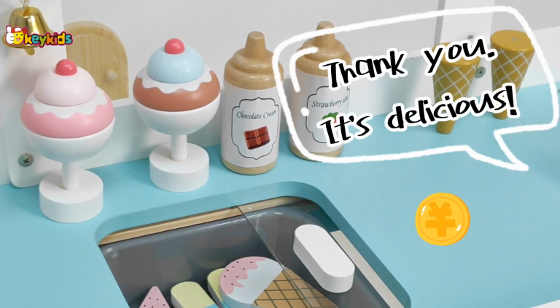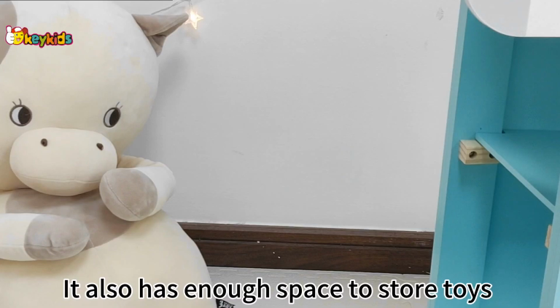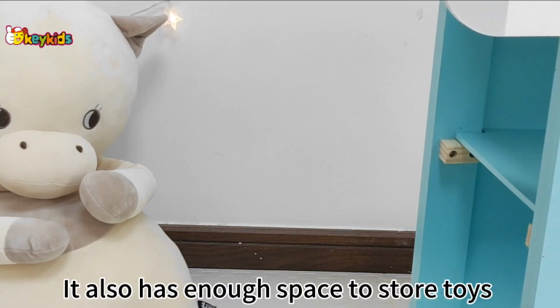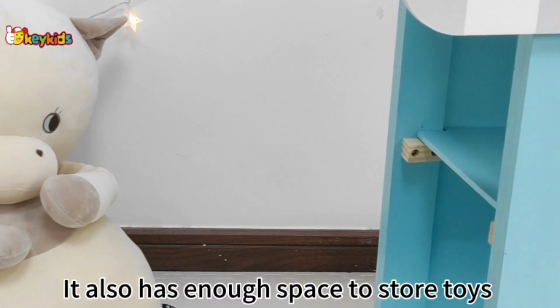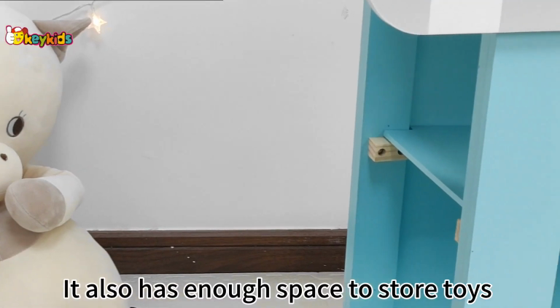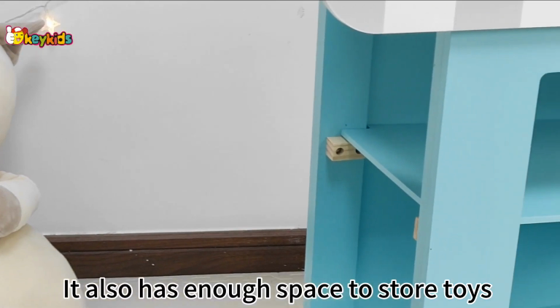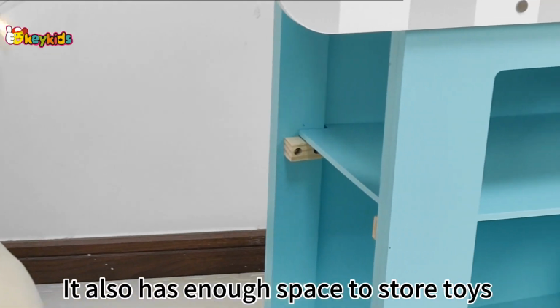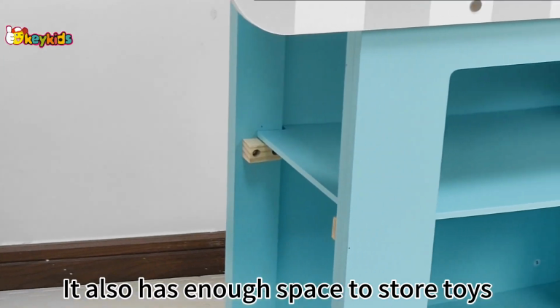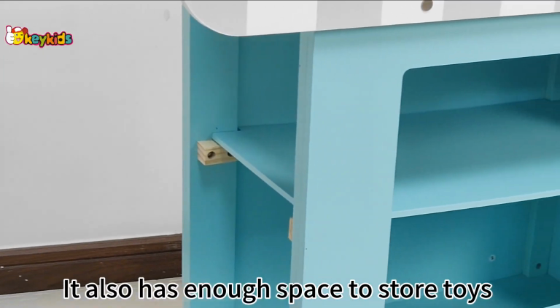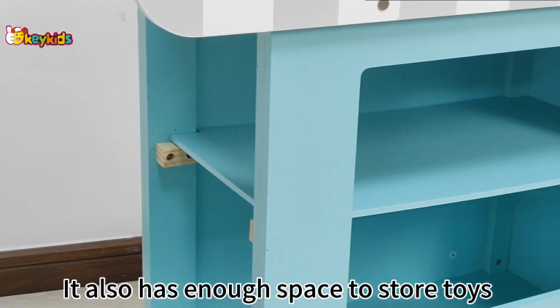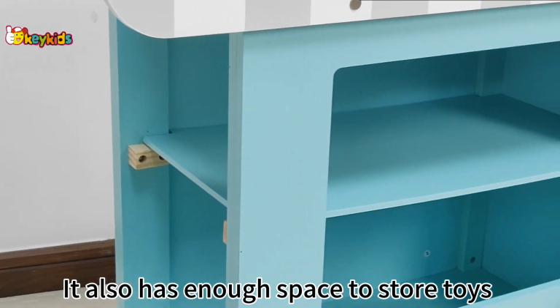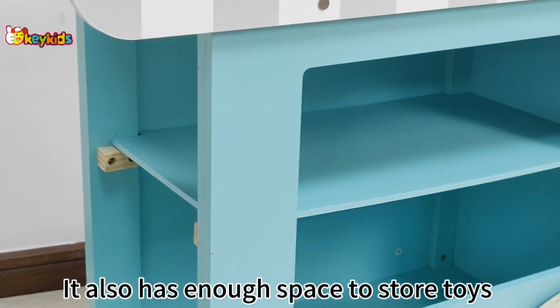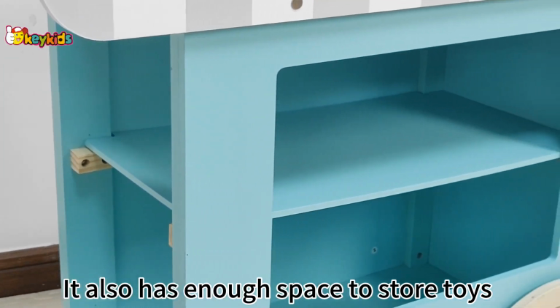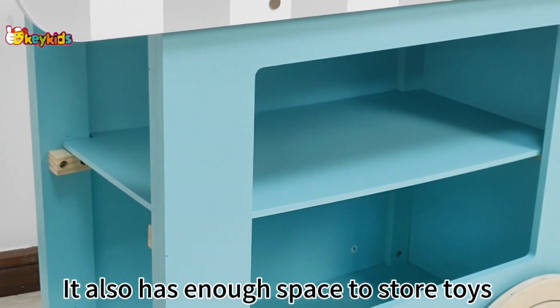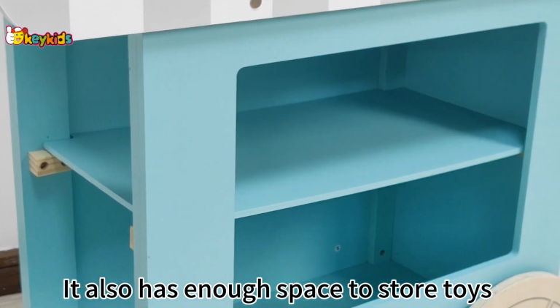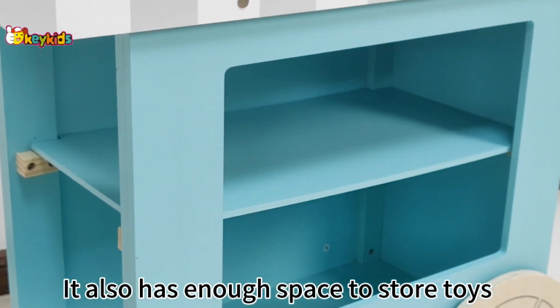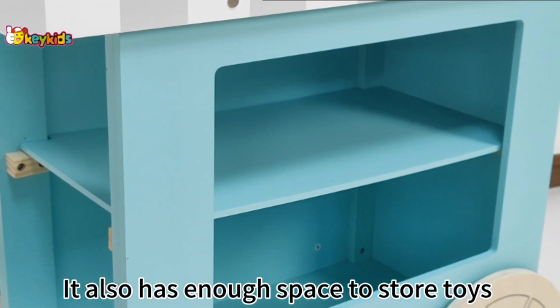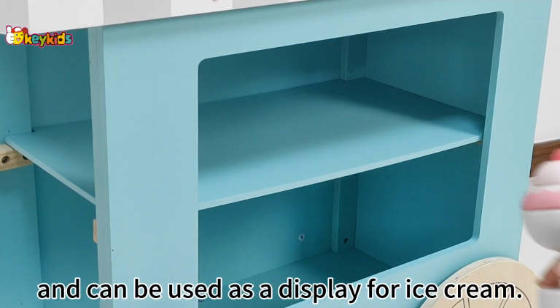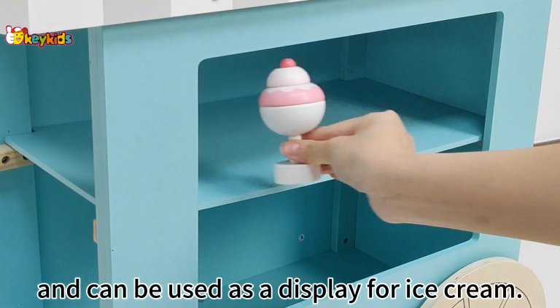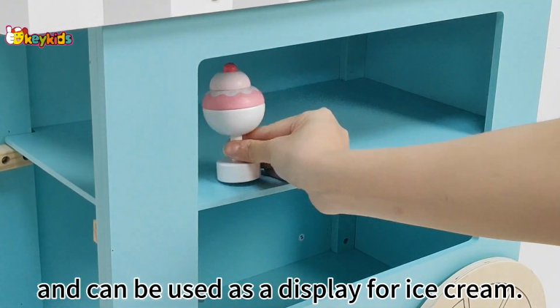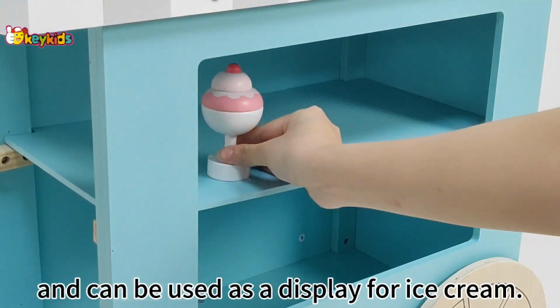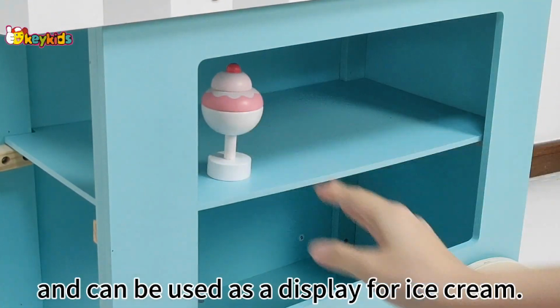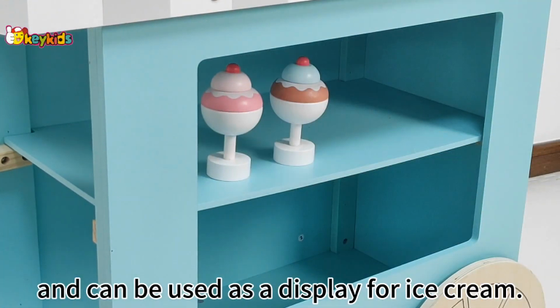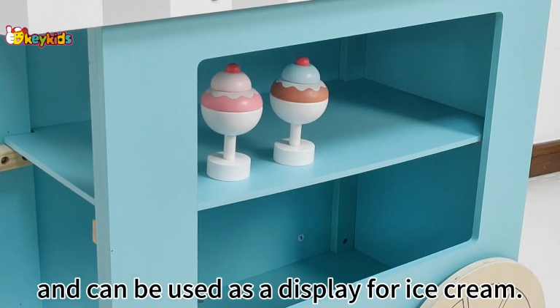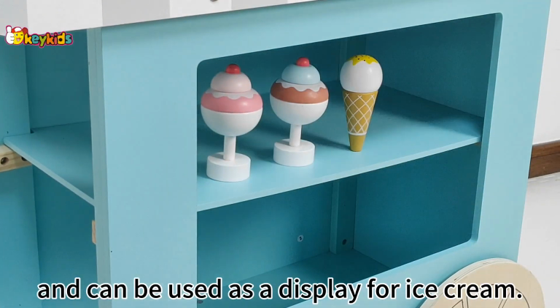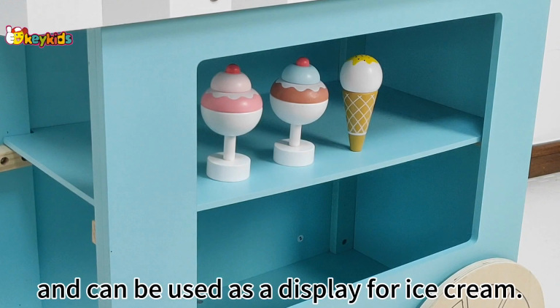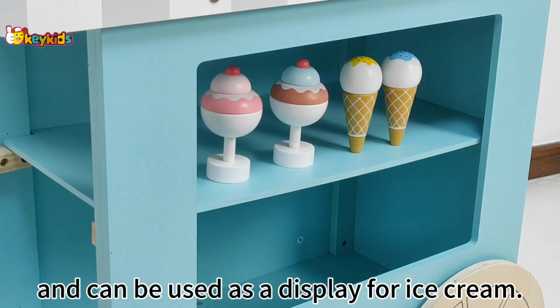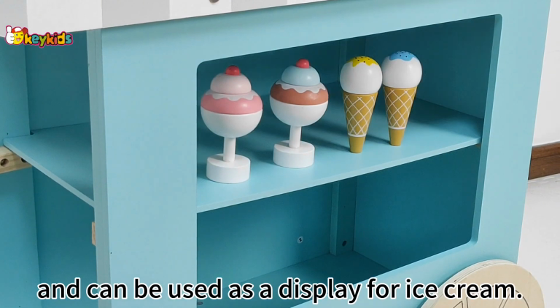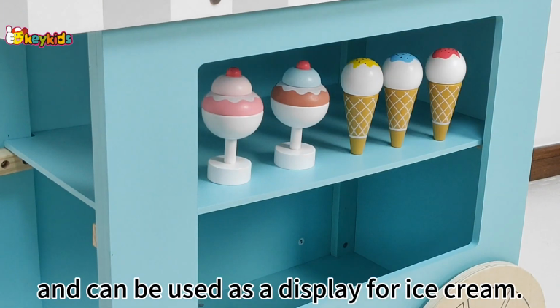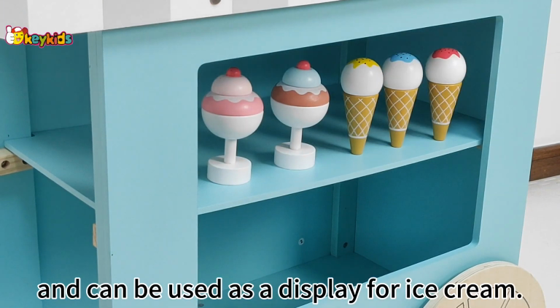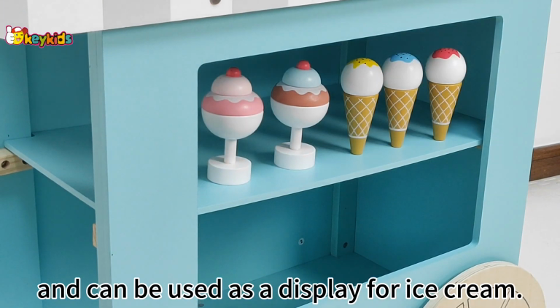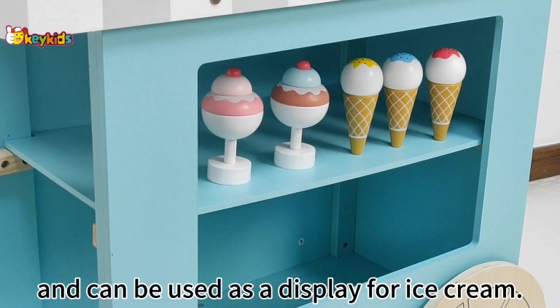It also has enough space to store toys and can be used as a display for ice cream.